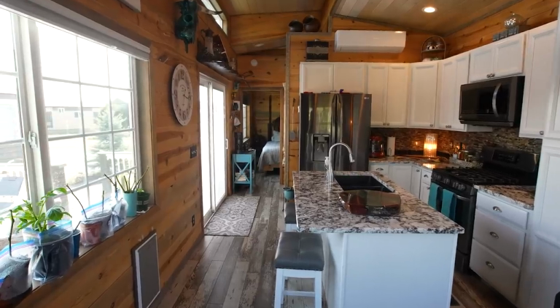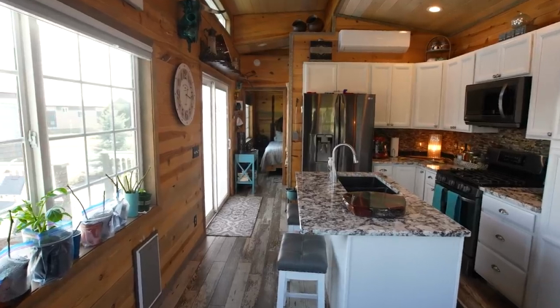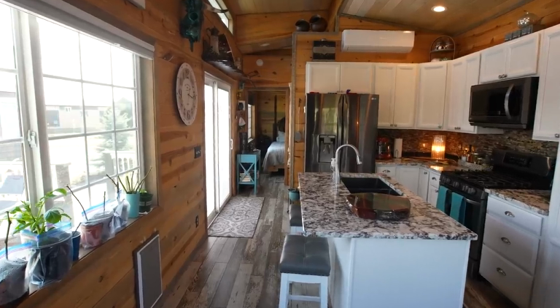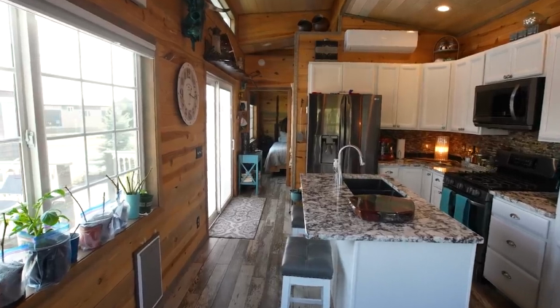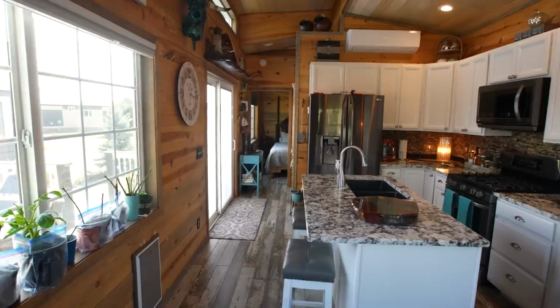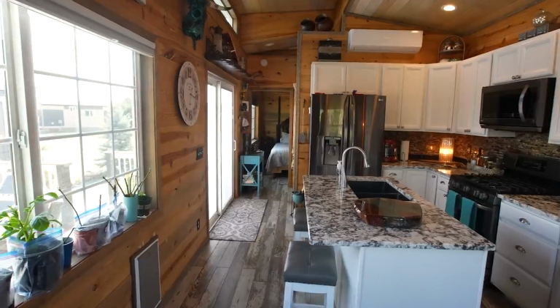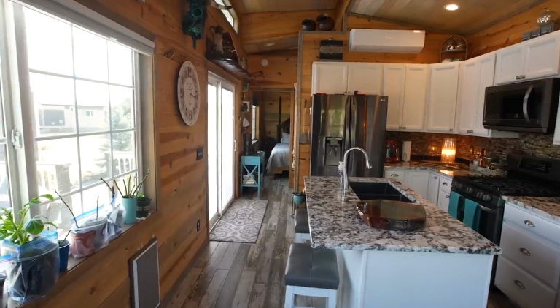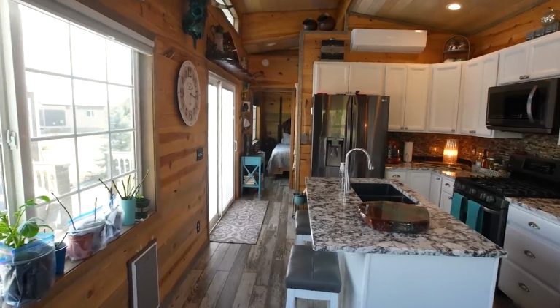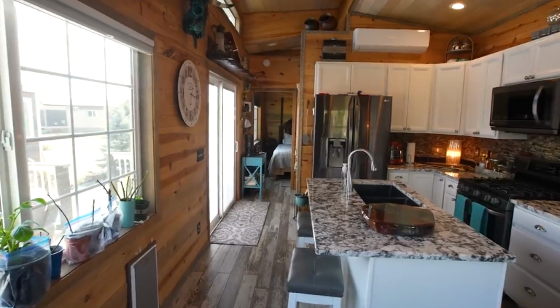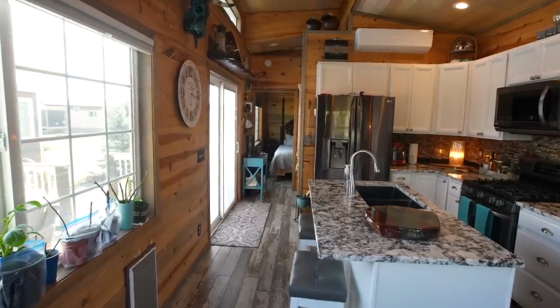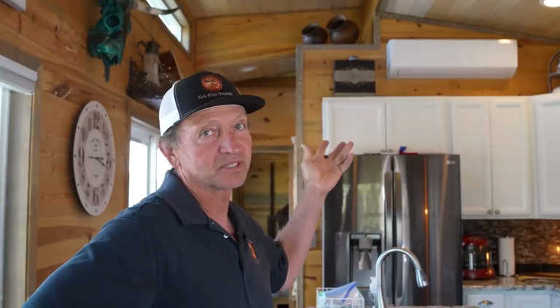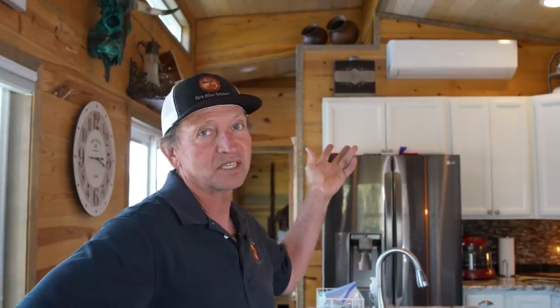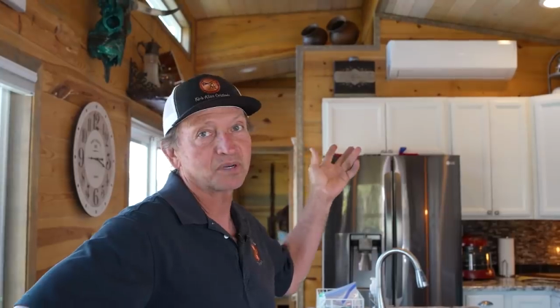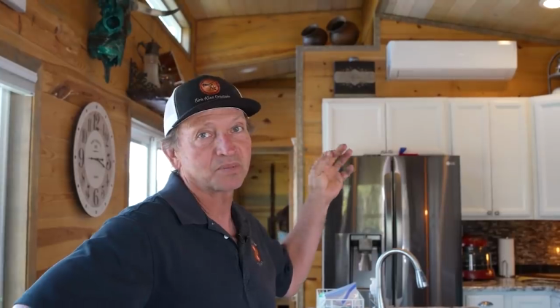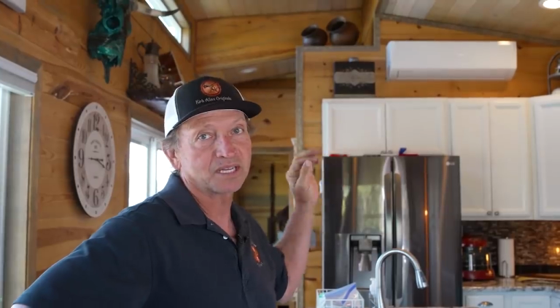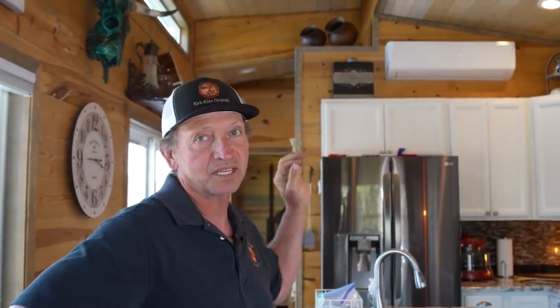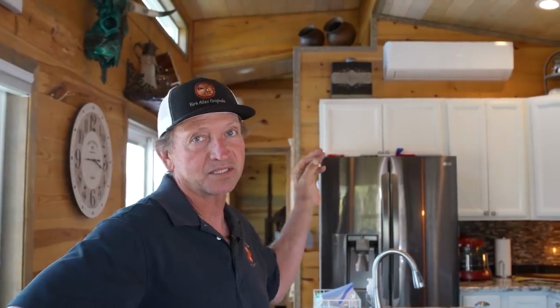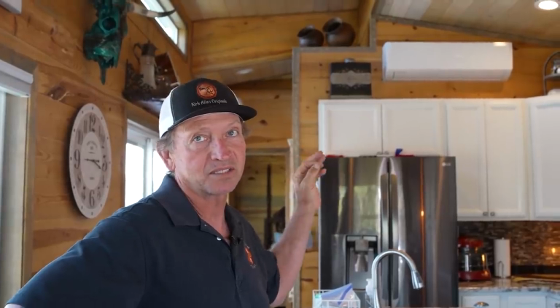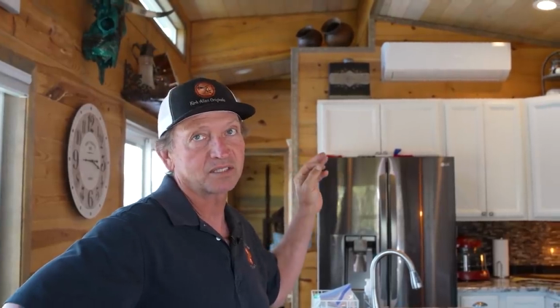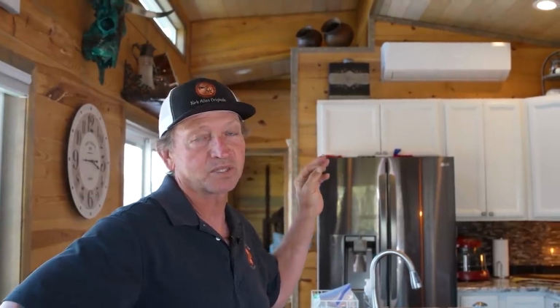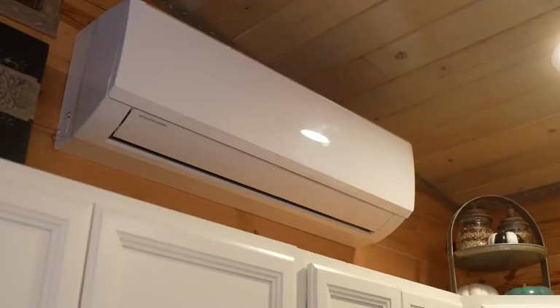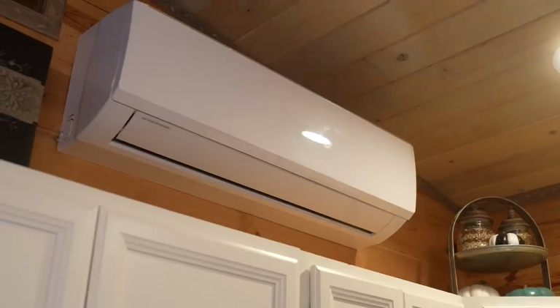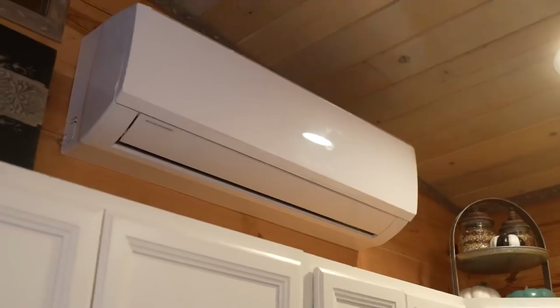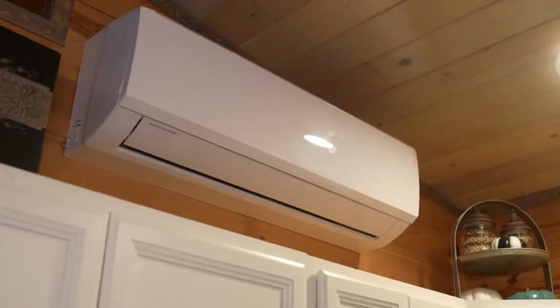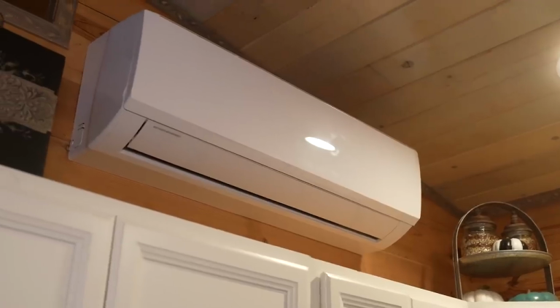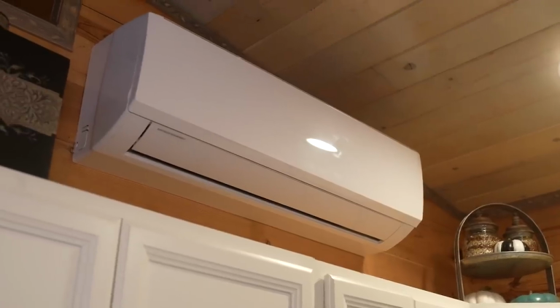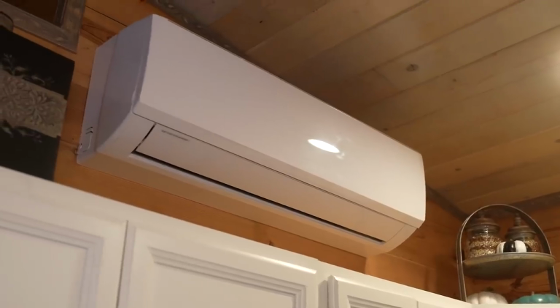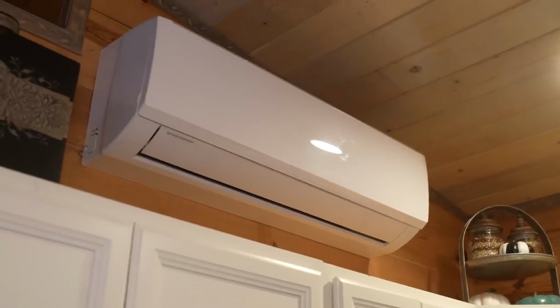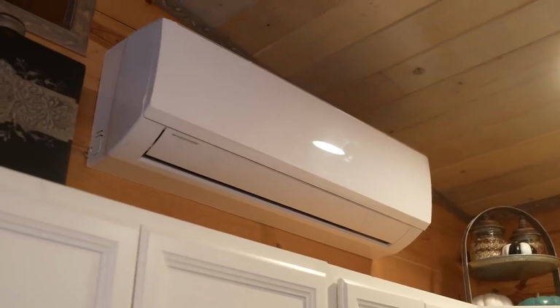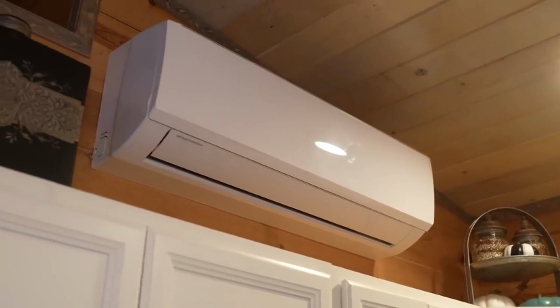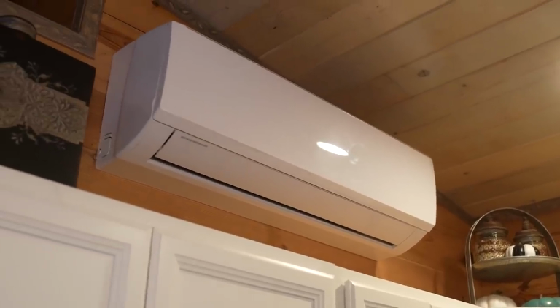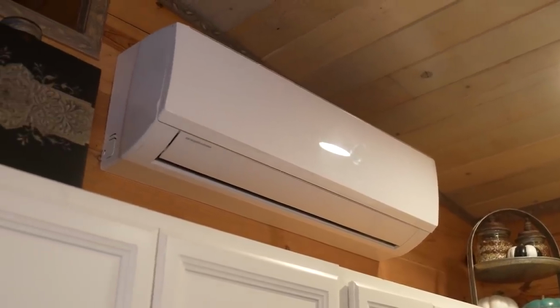We have a mini-split system — it's a heat pump and AC all in one, and it handles this square footage really well.